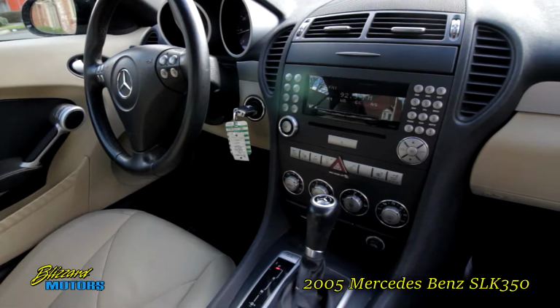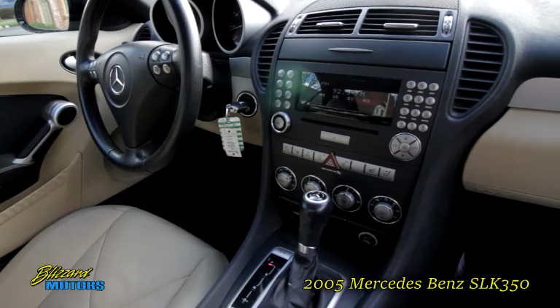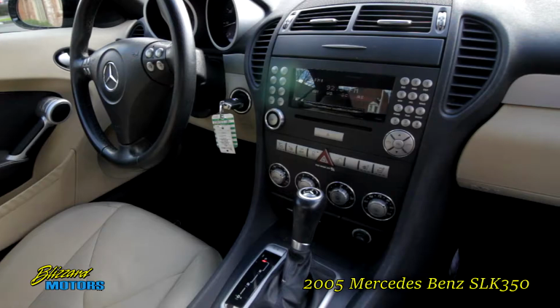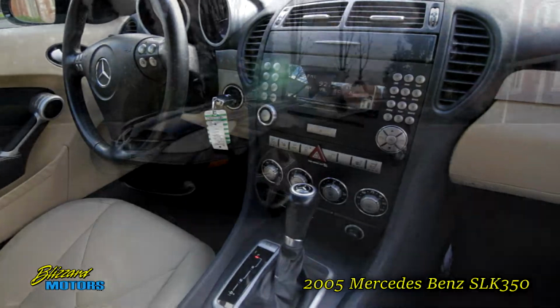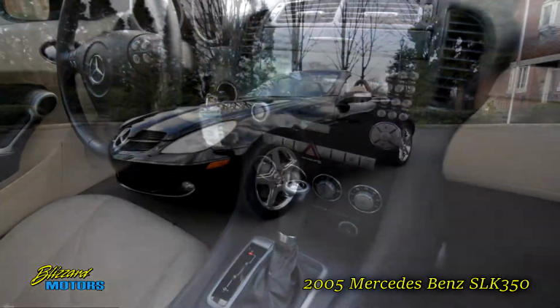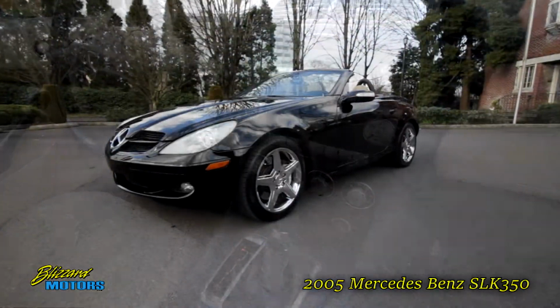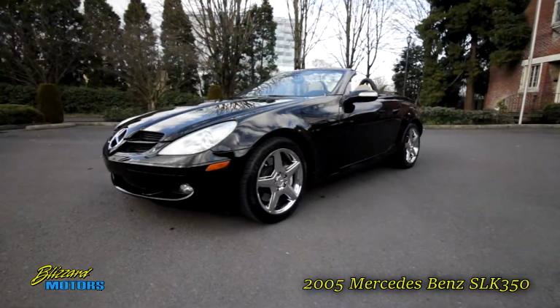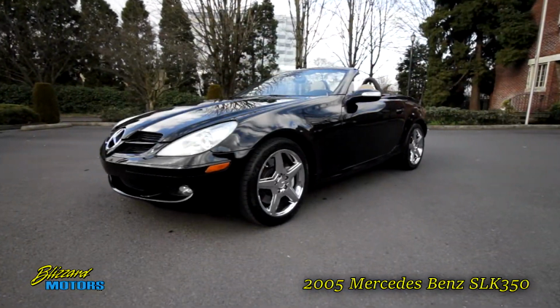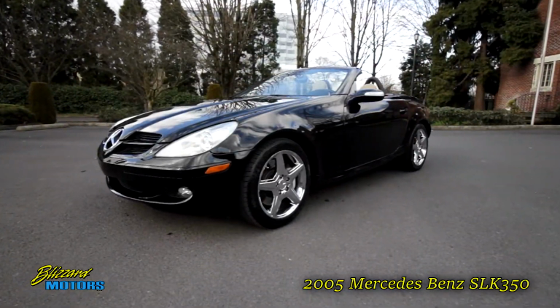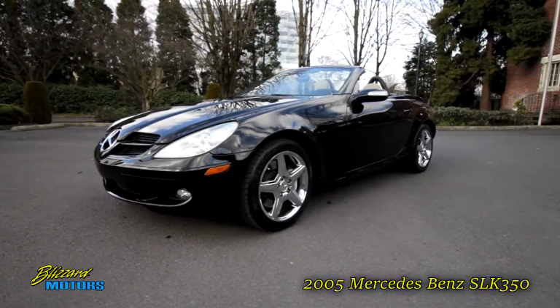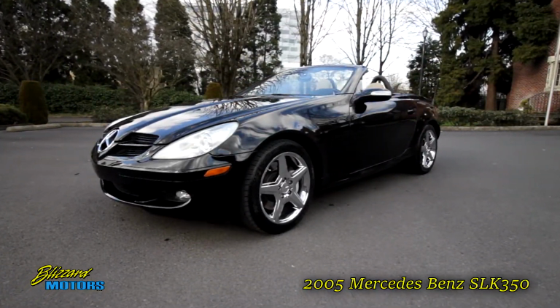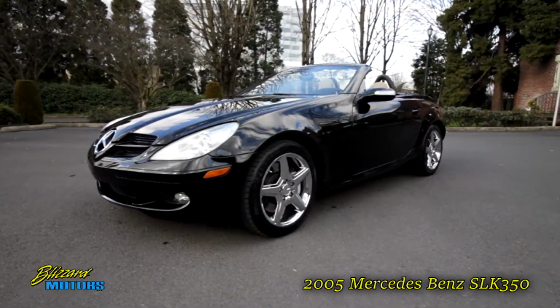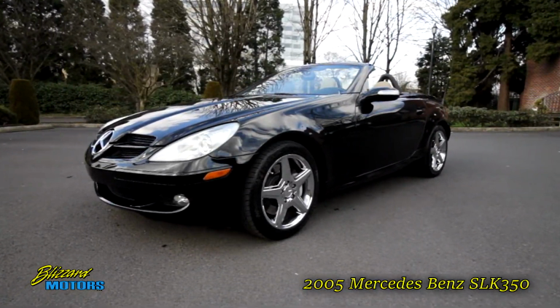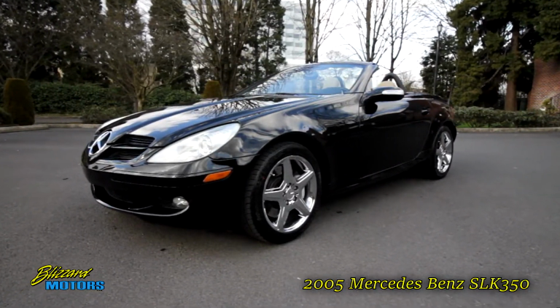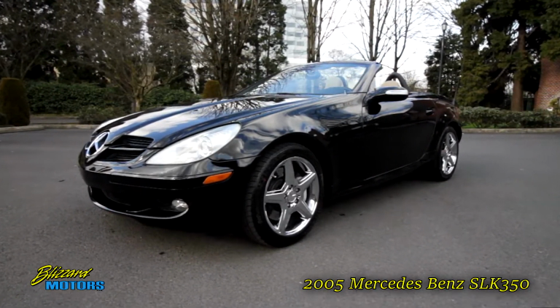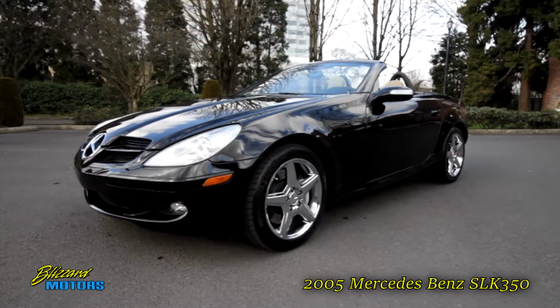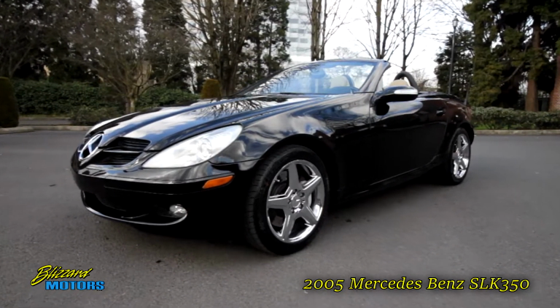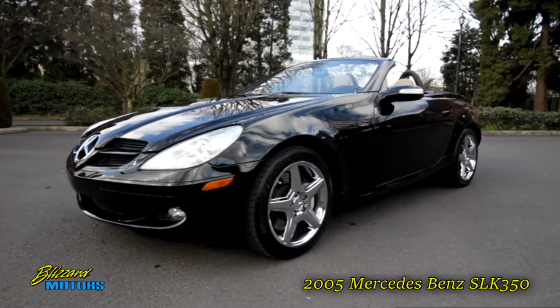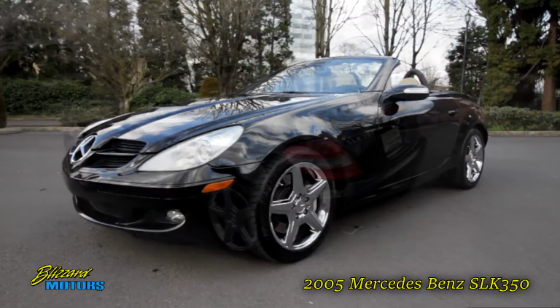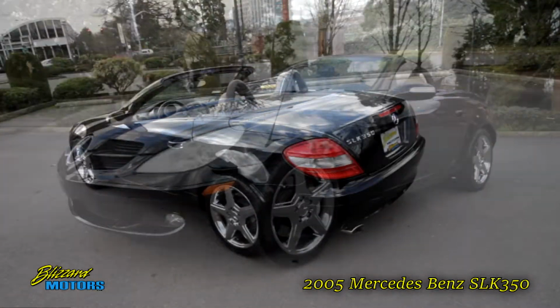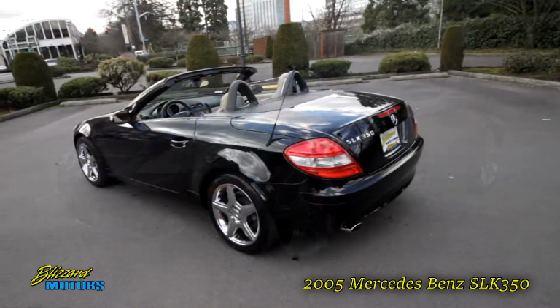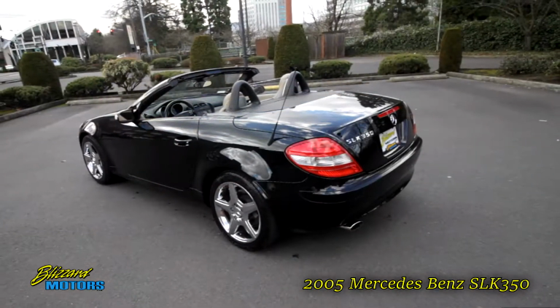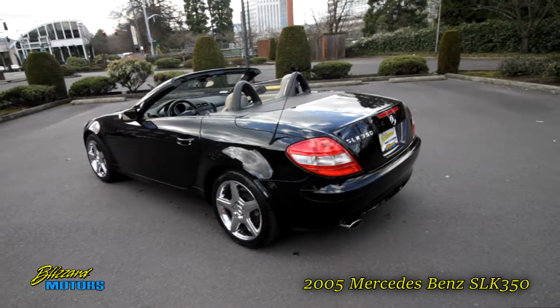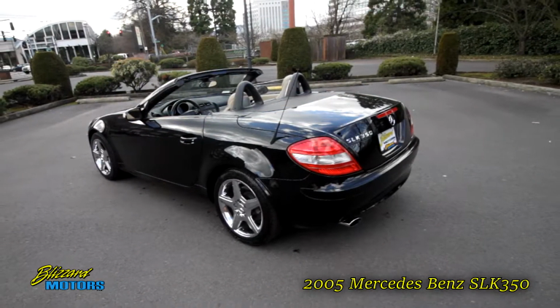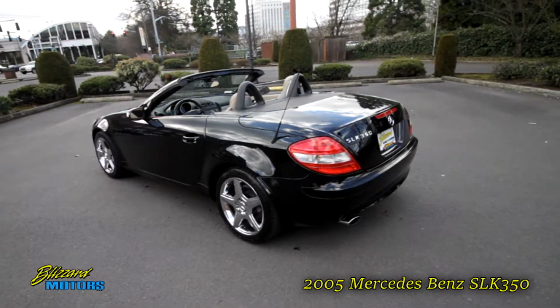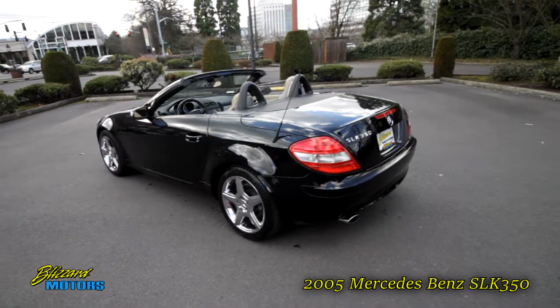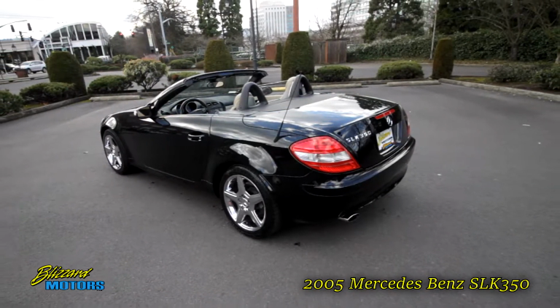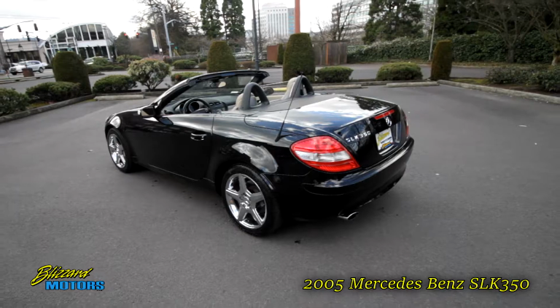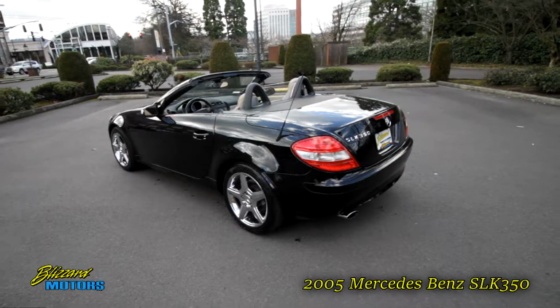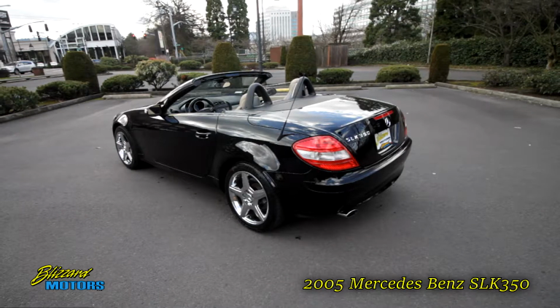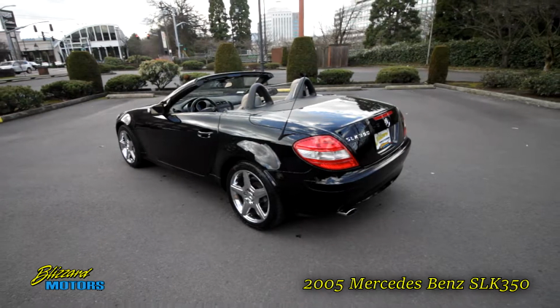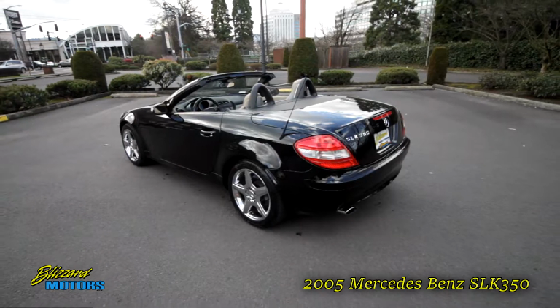Our dealership has just treated this car to brand new chrome AMG style wheels with brand new tires and a full safety inspection.